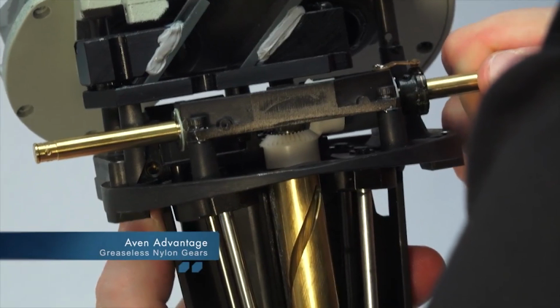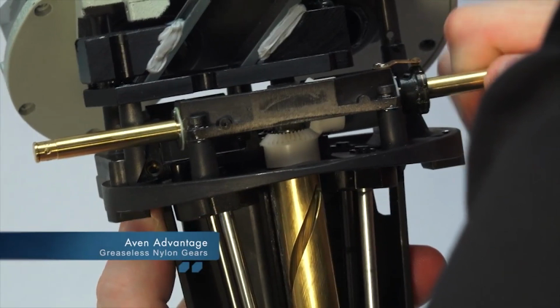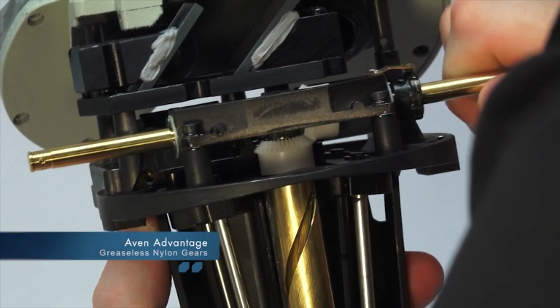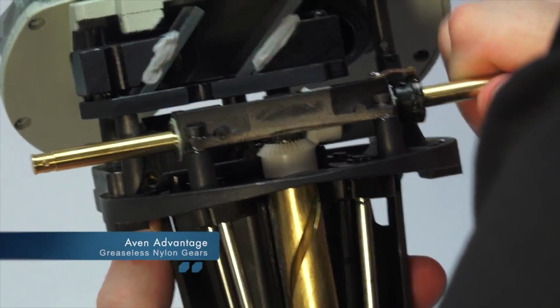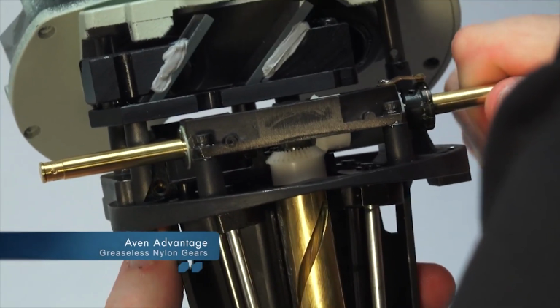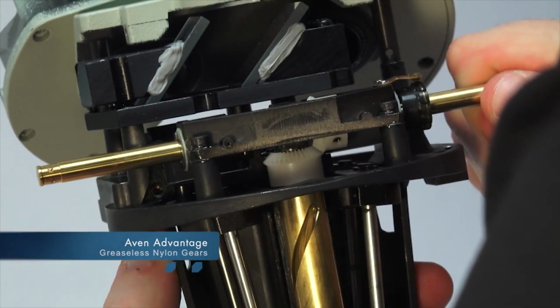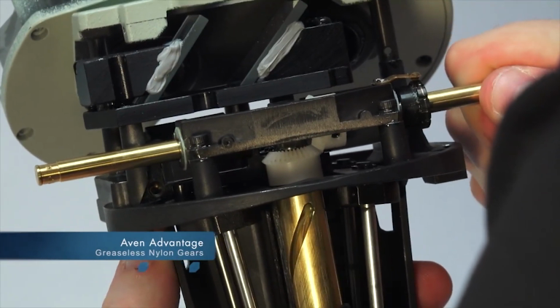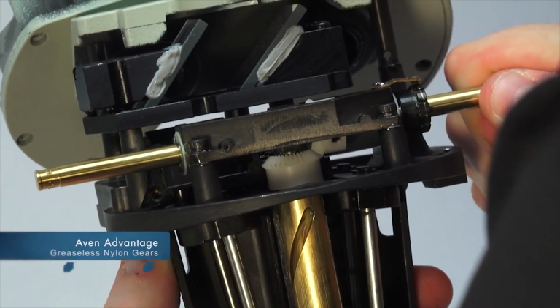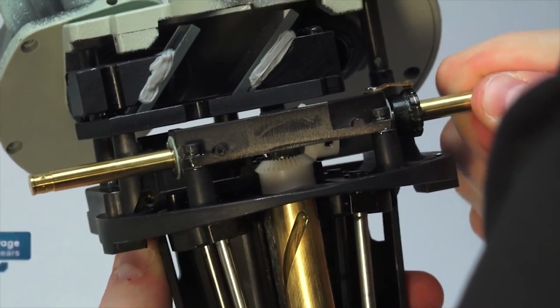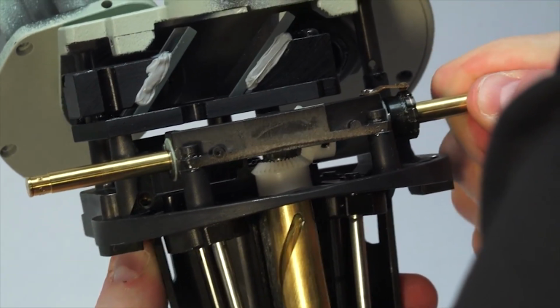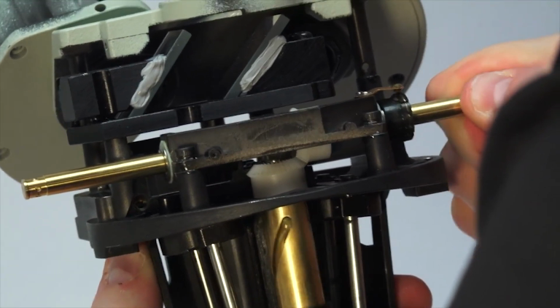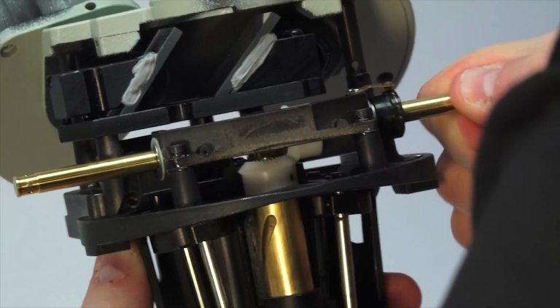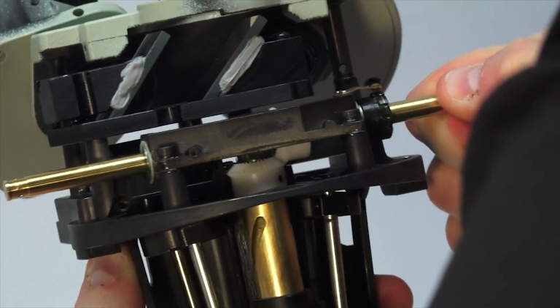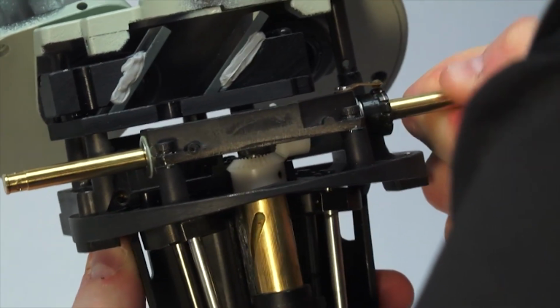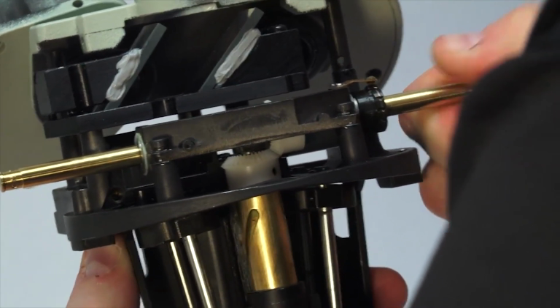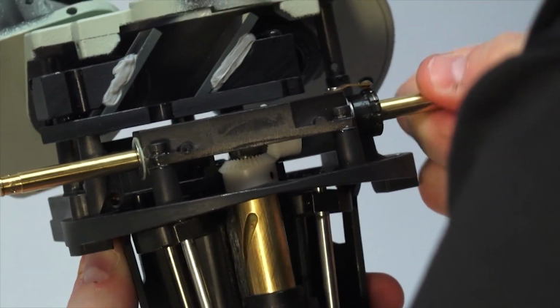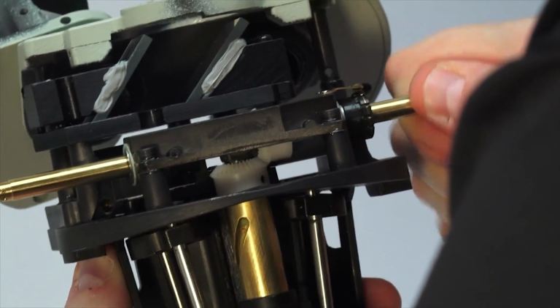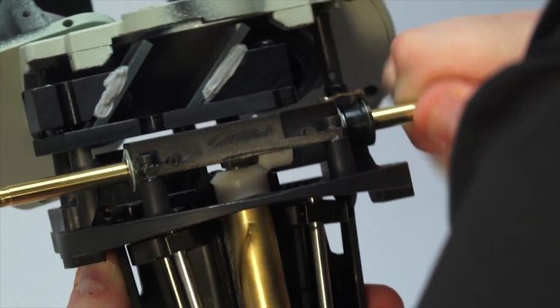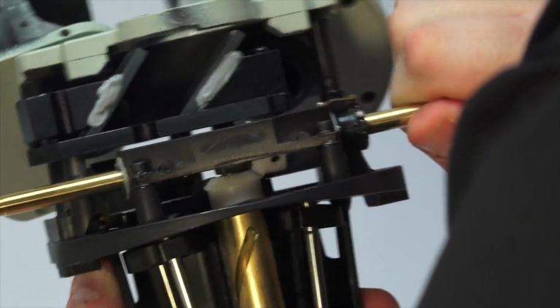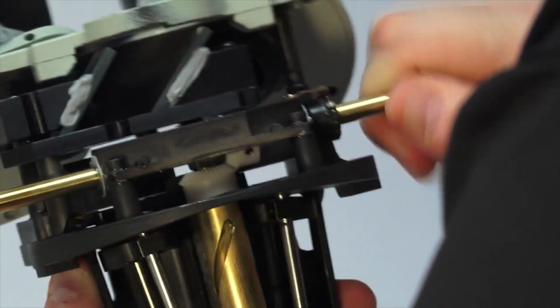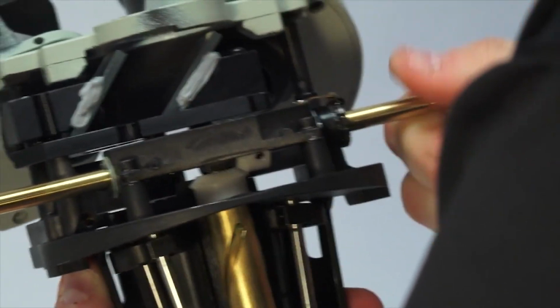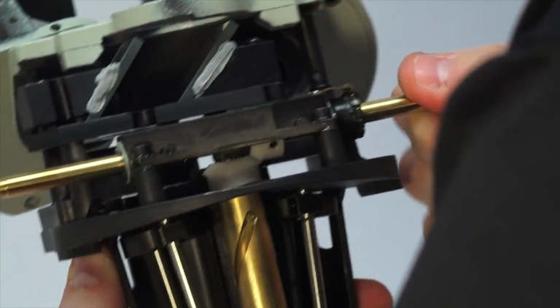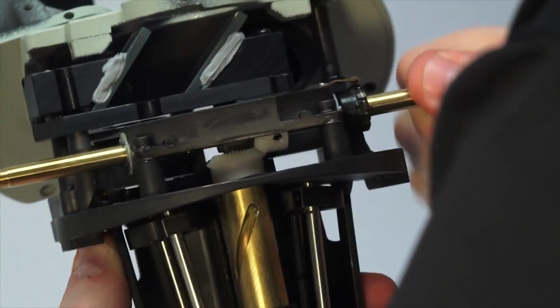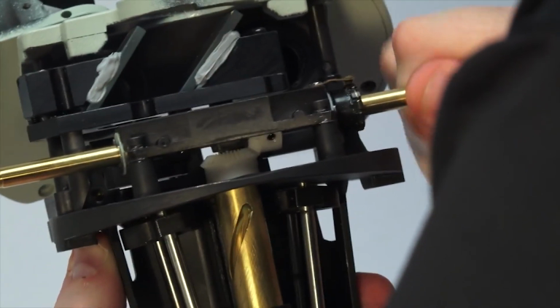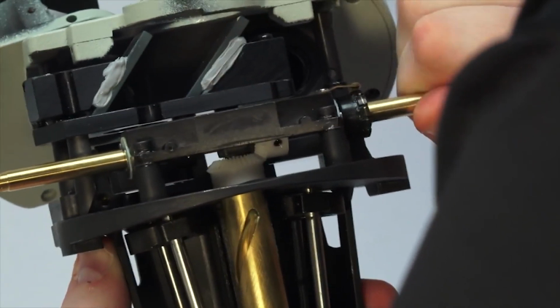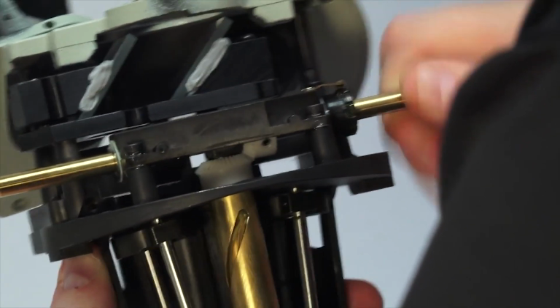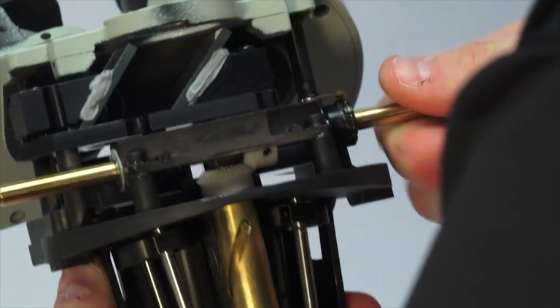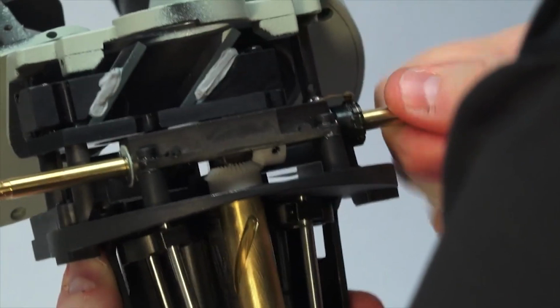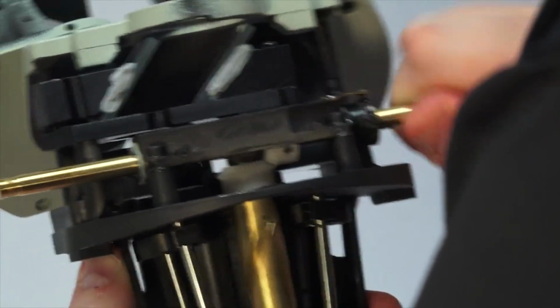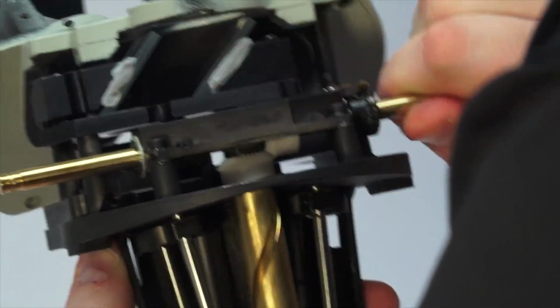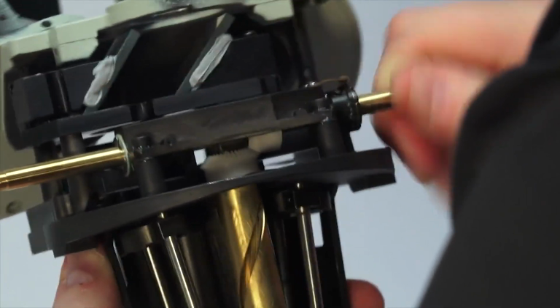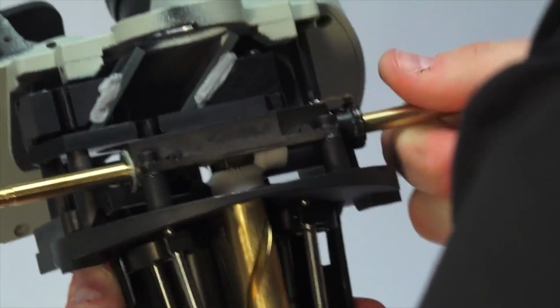Greaseless nylon gears: industrial strength gears with tight tolerances operate smoothly with virtually no grease or oil.